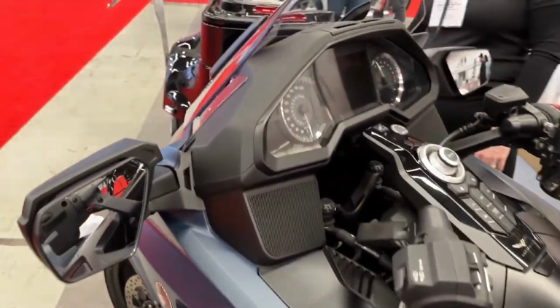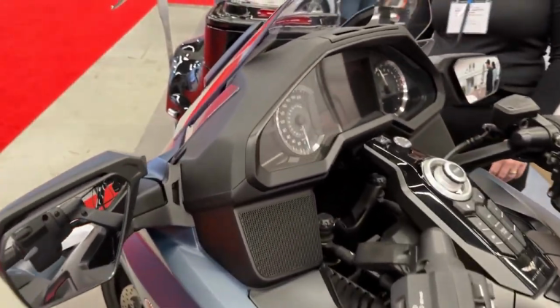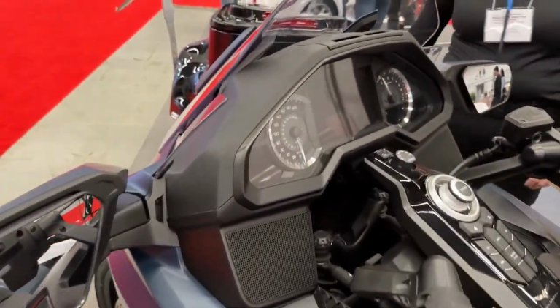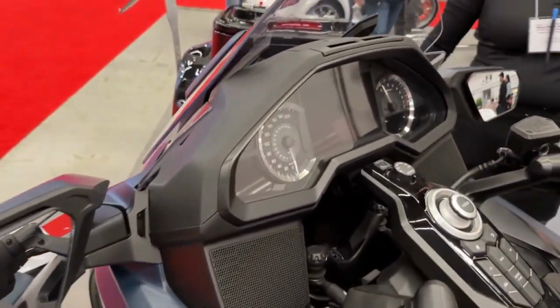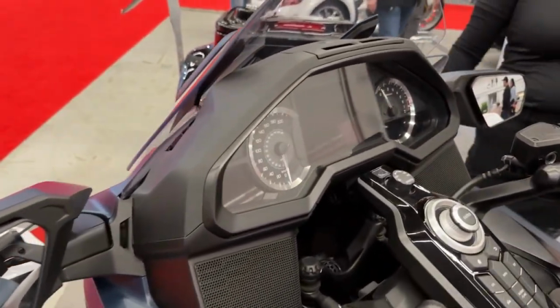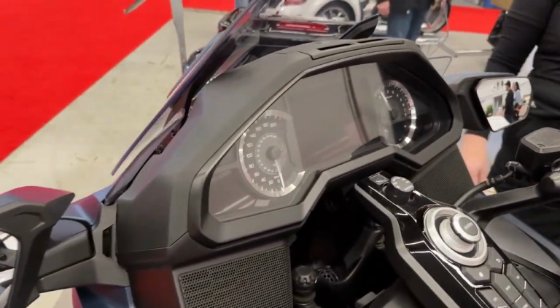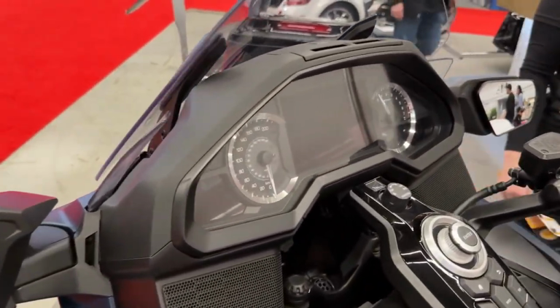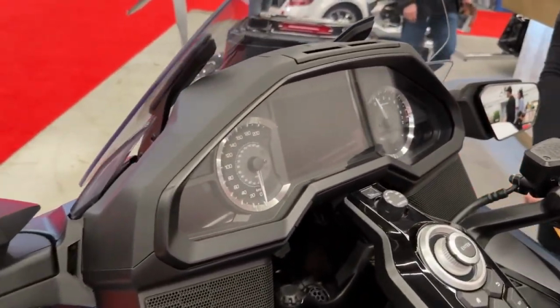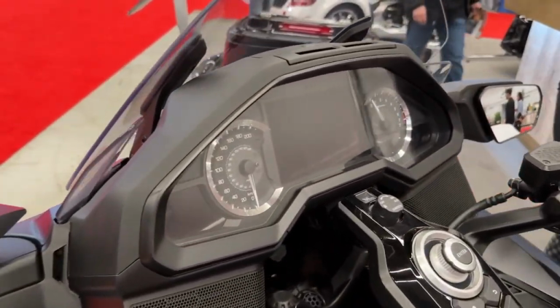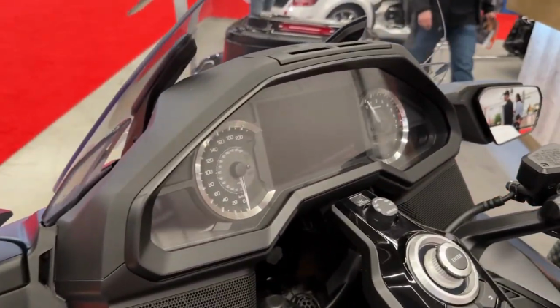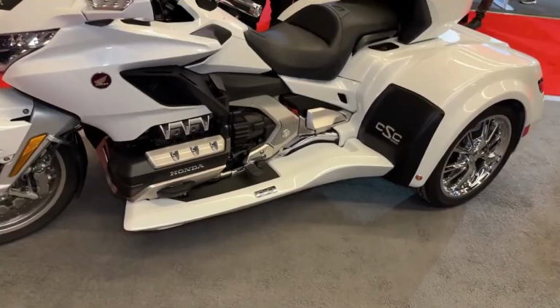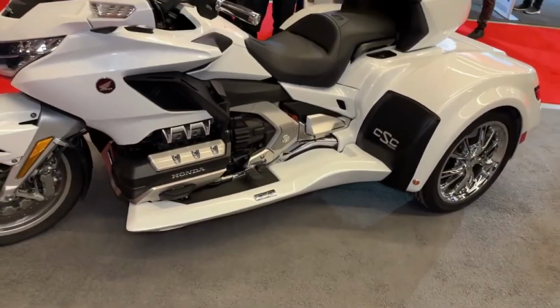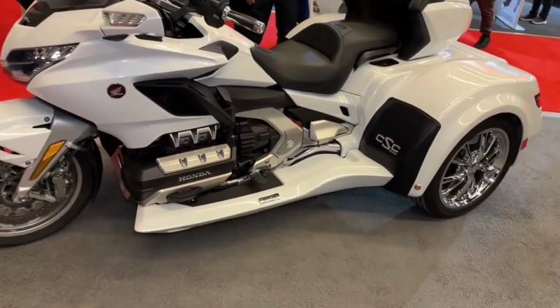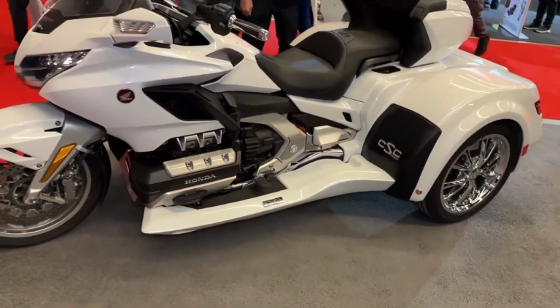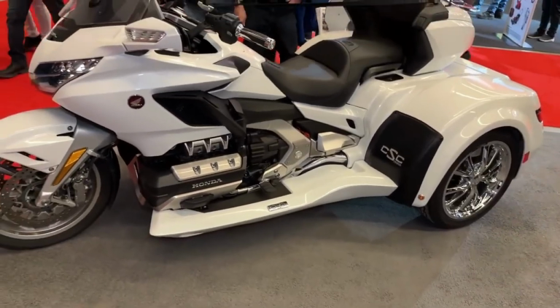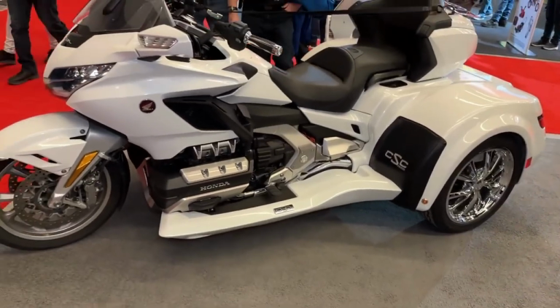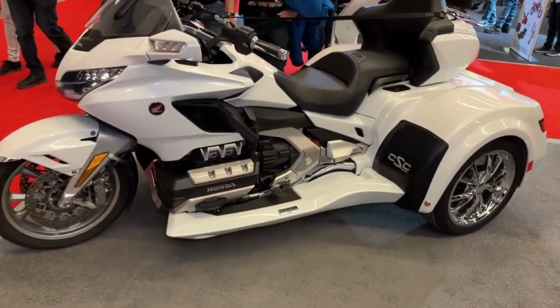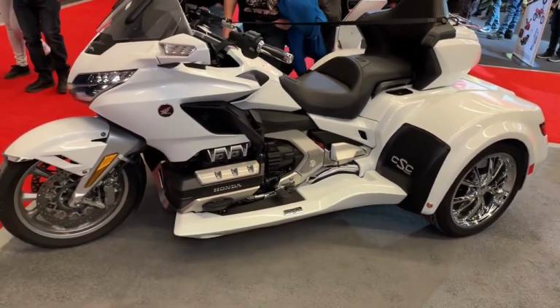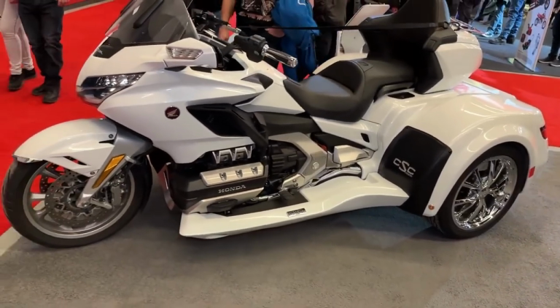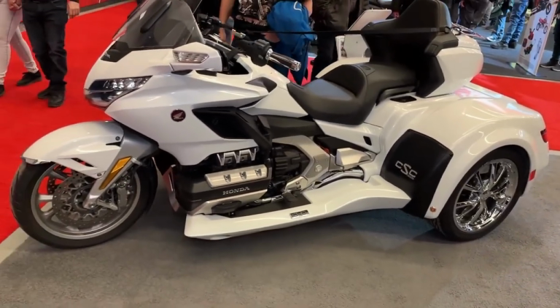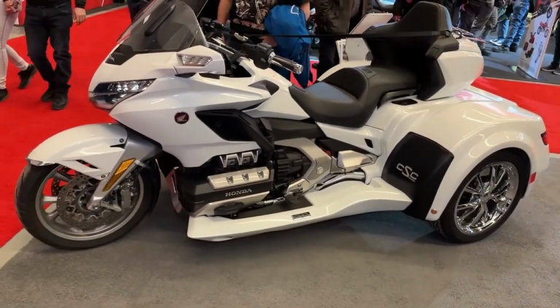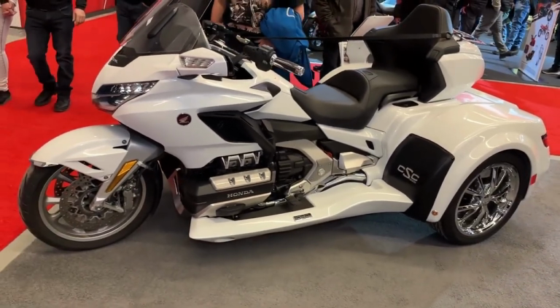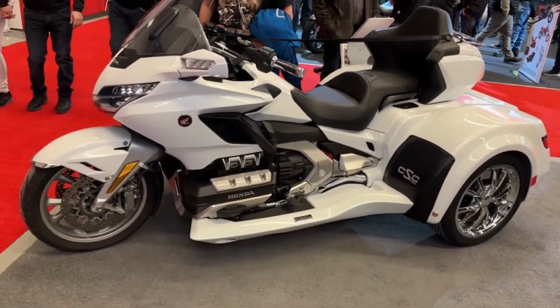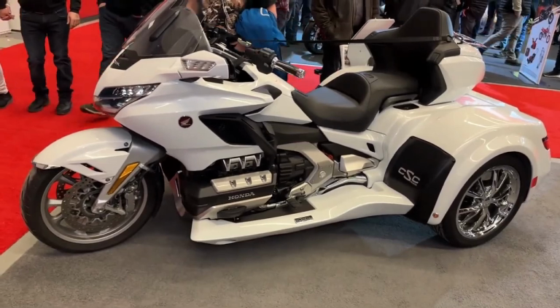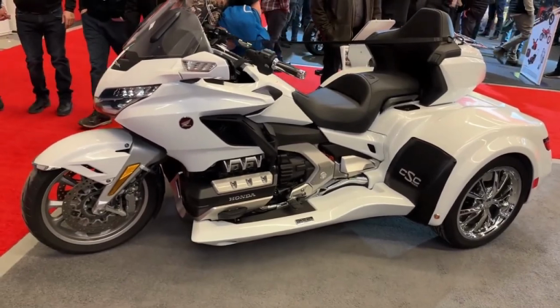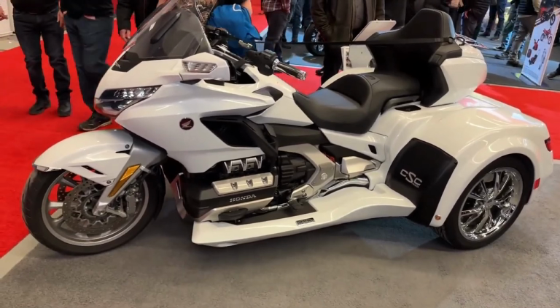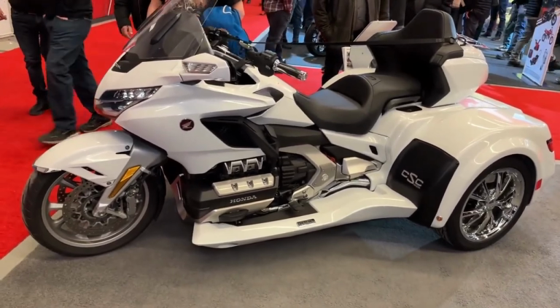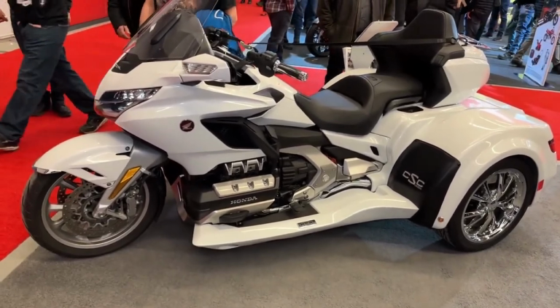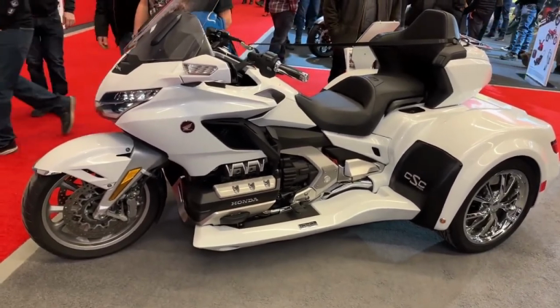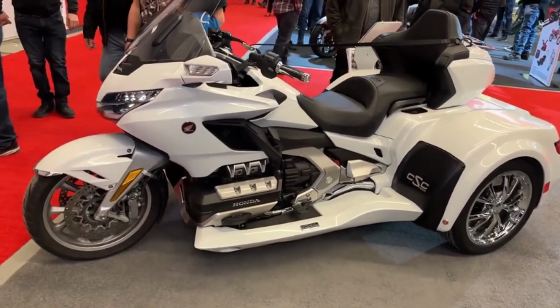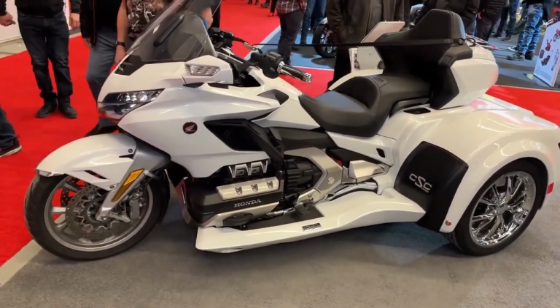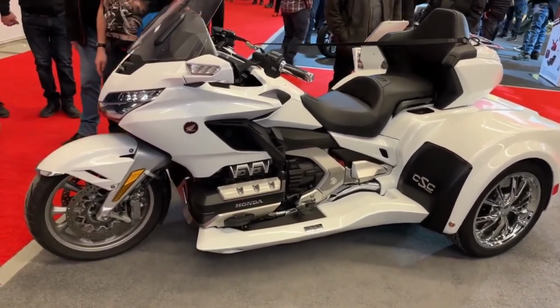With its additional wheels, the CSC conversion kit enhances stability, particularly during low-speed maneuvers and when carrying passengers or cargo.